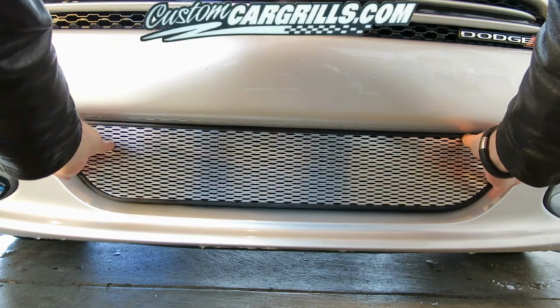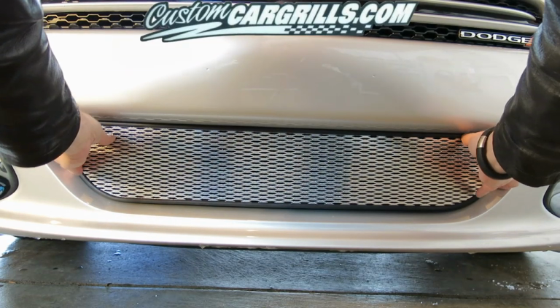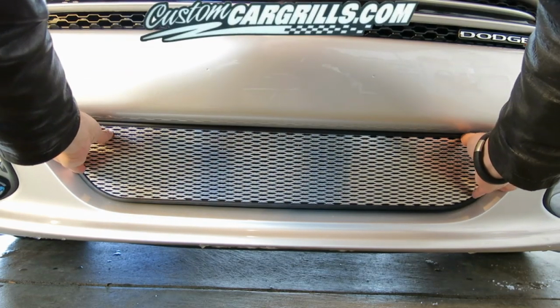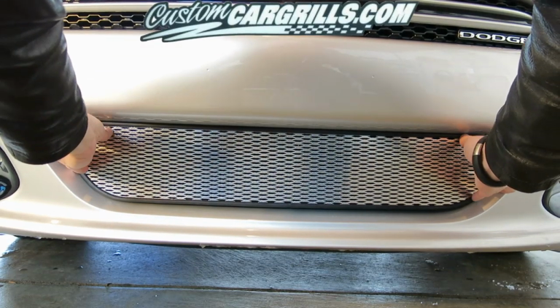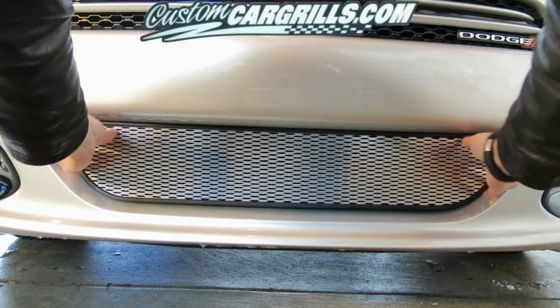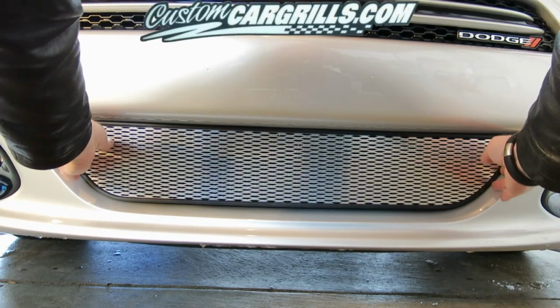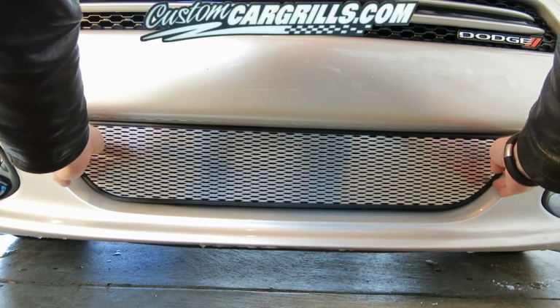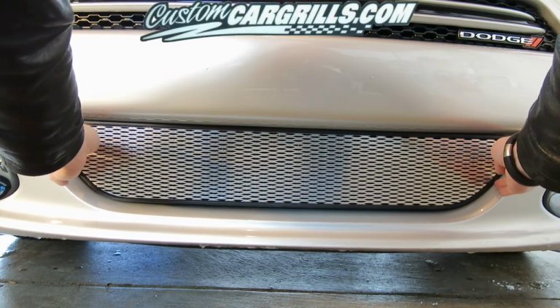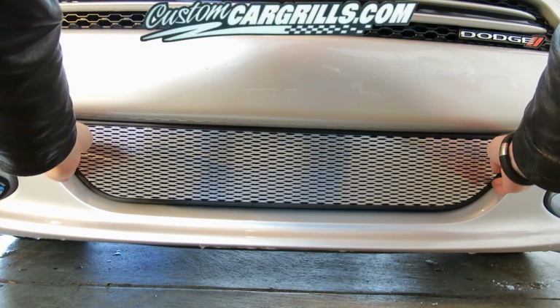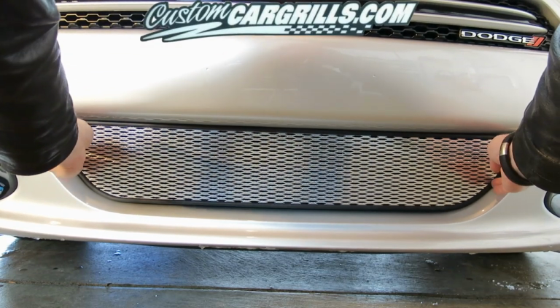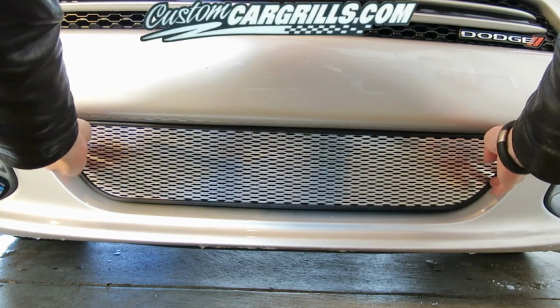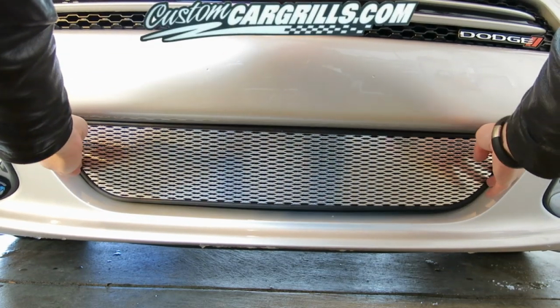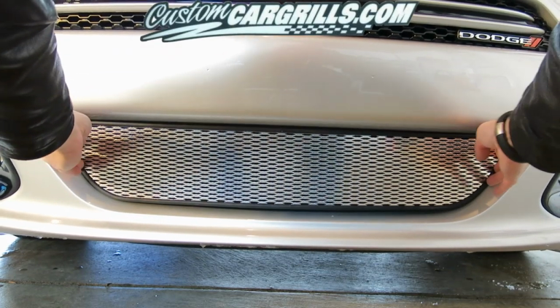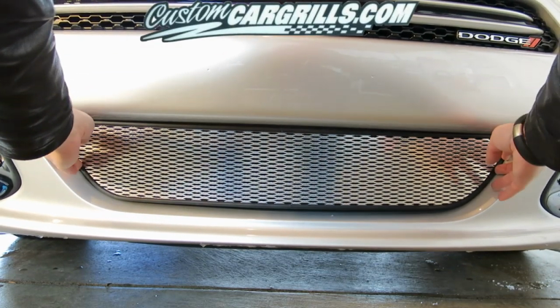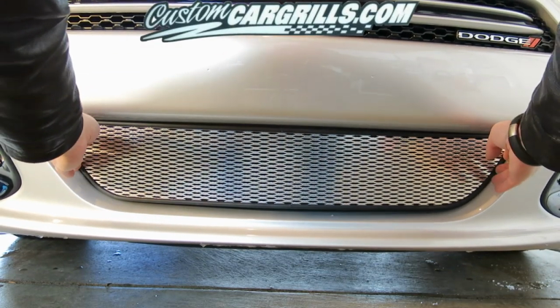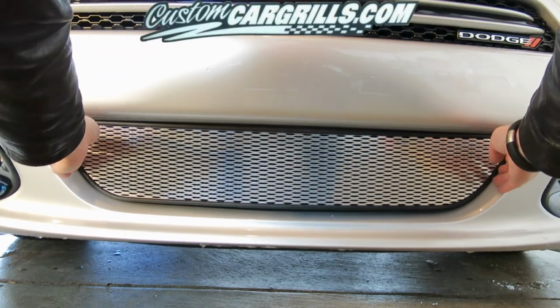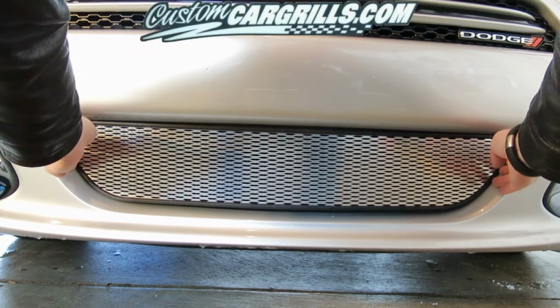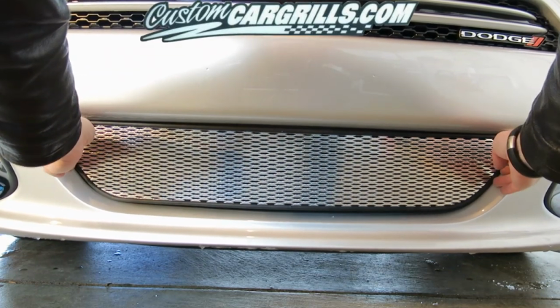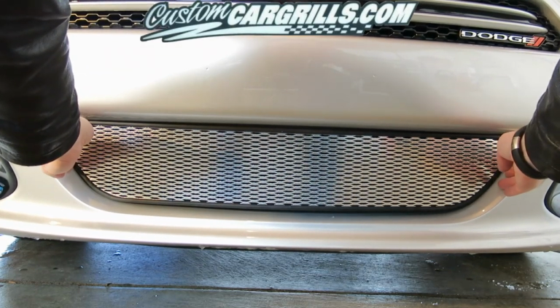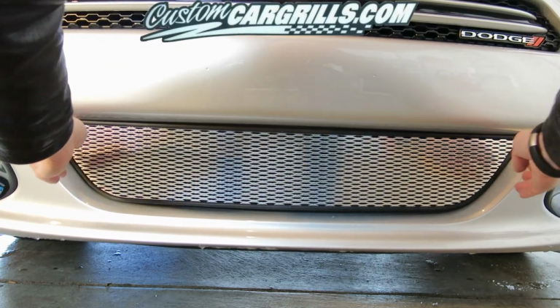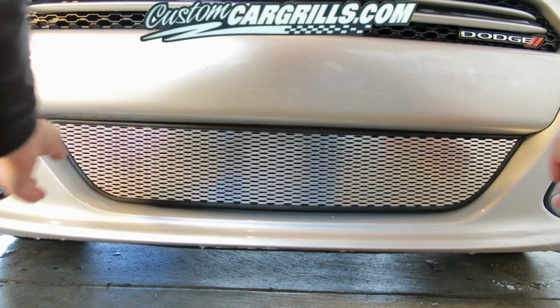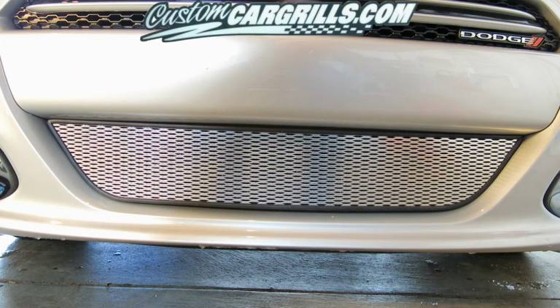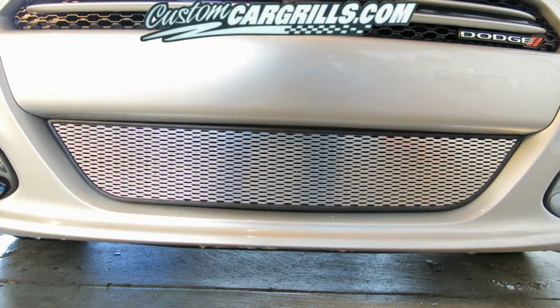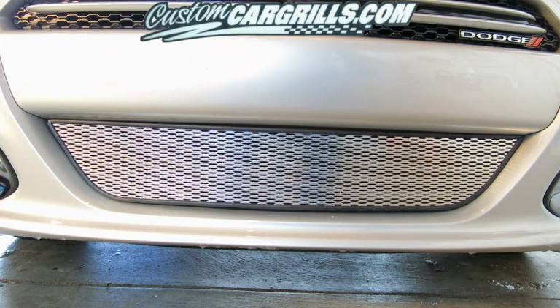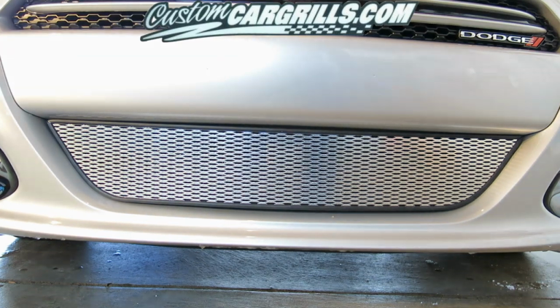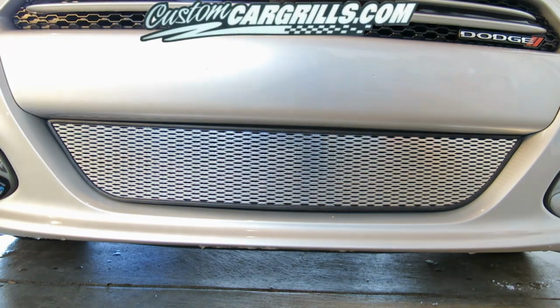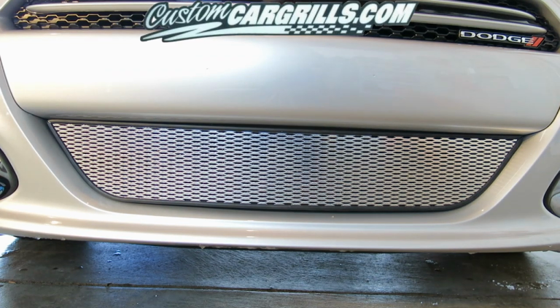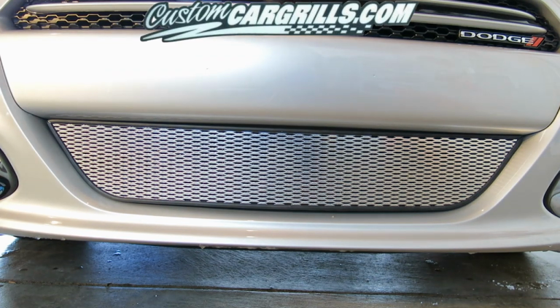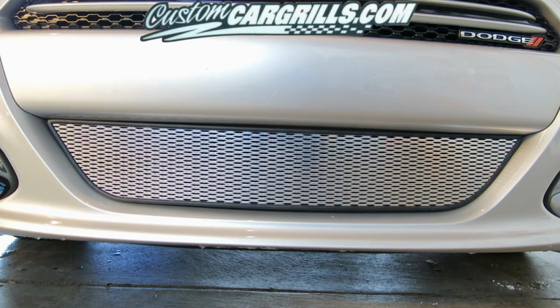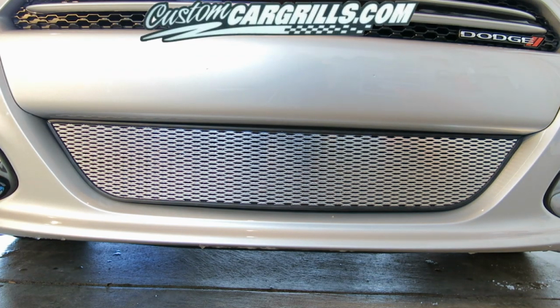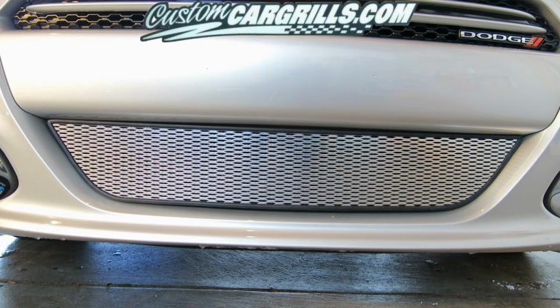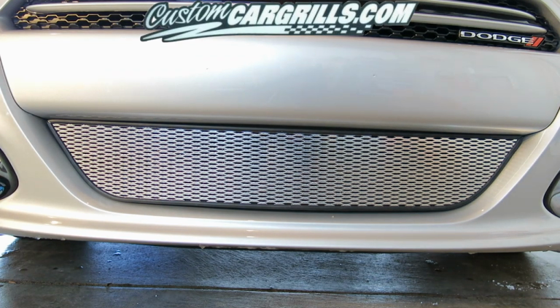The first thing you'll want to do is check the fit of the grill. Push the insert in before you start trying to install it.